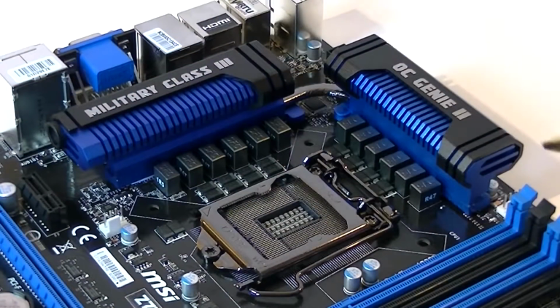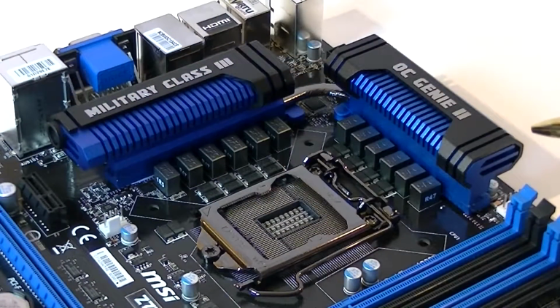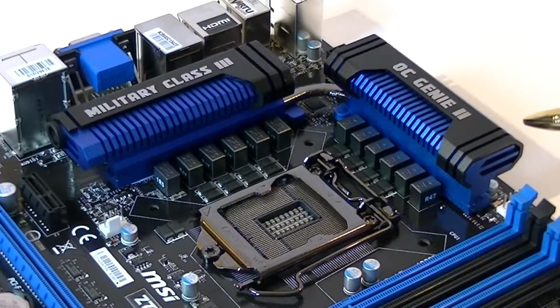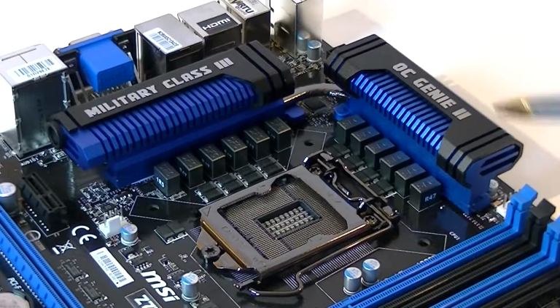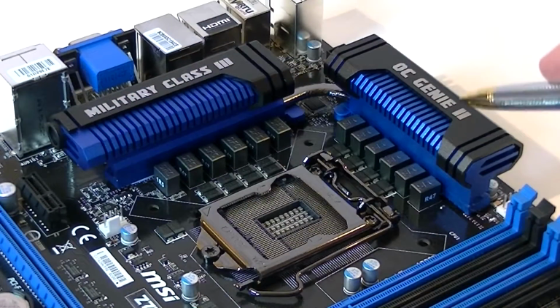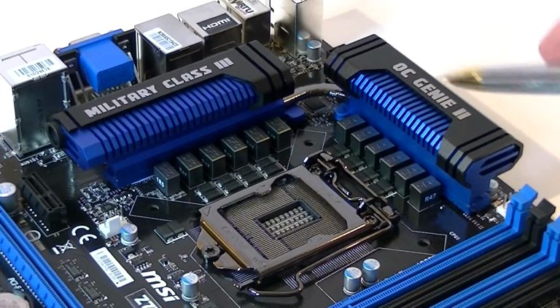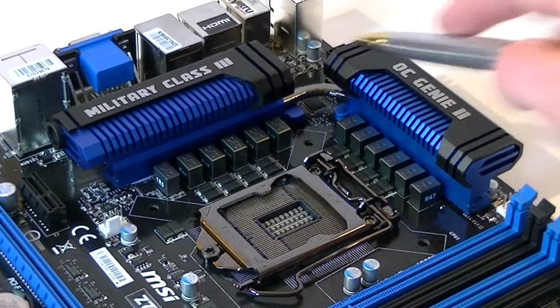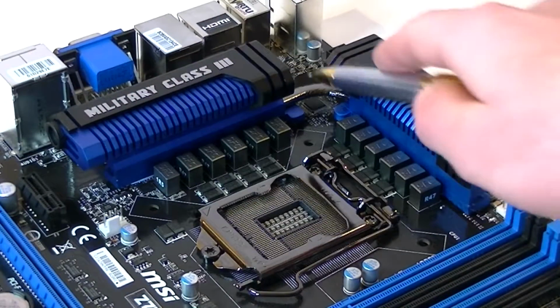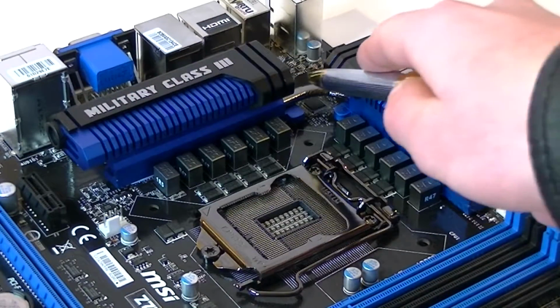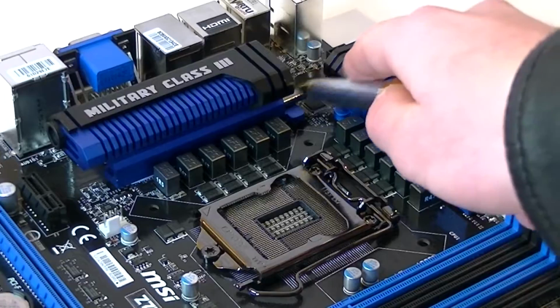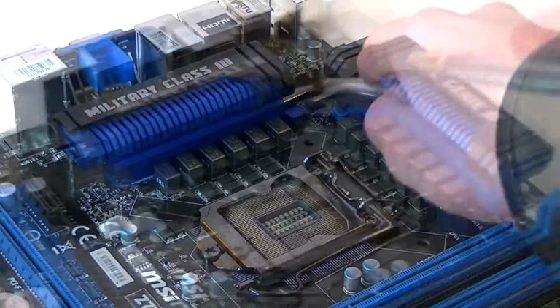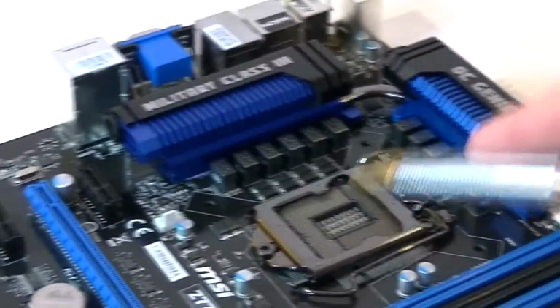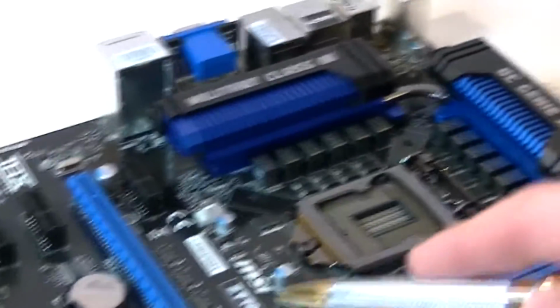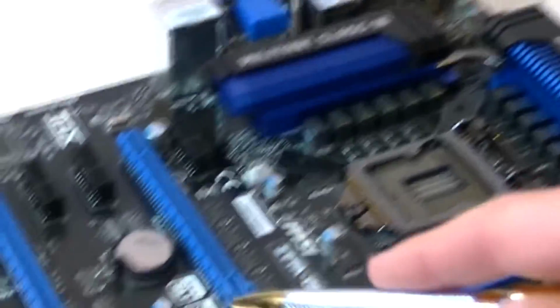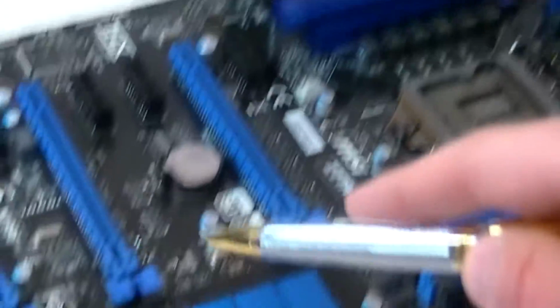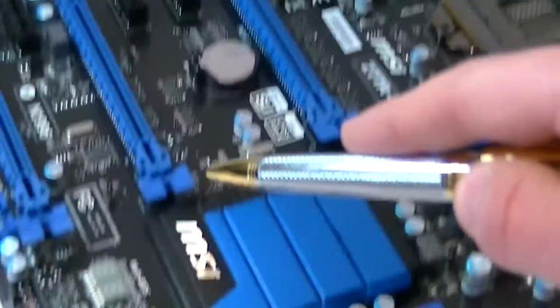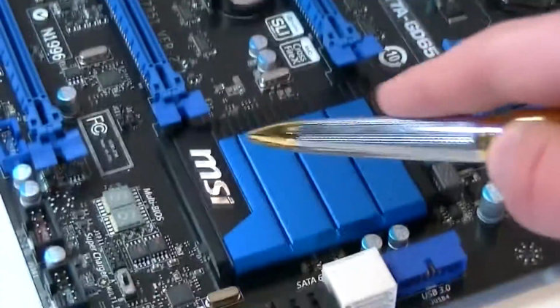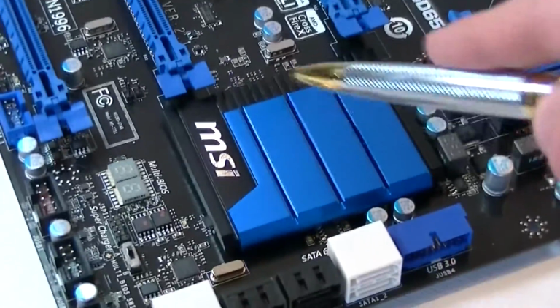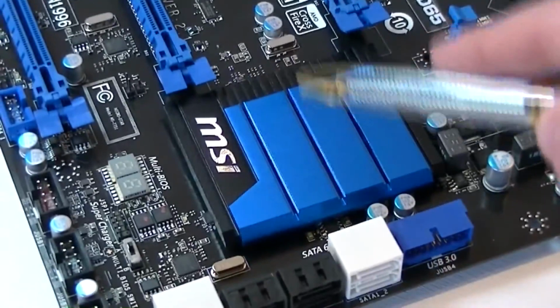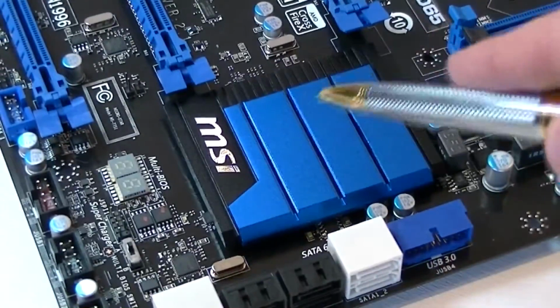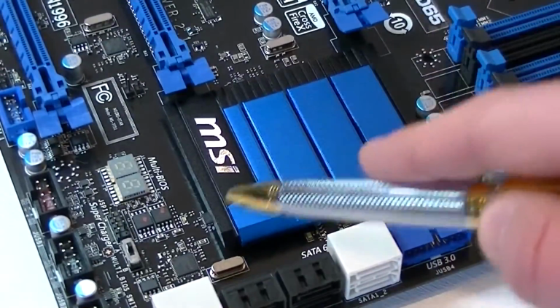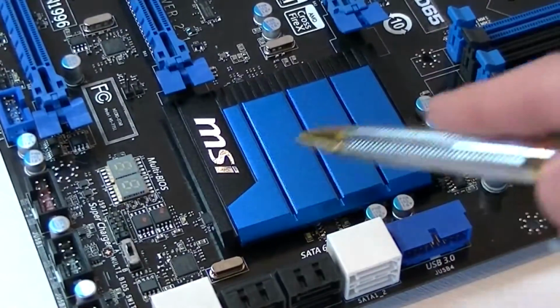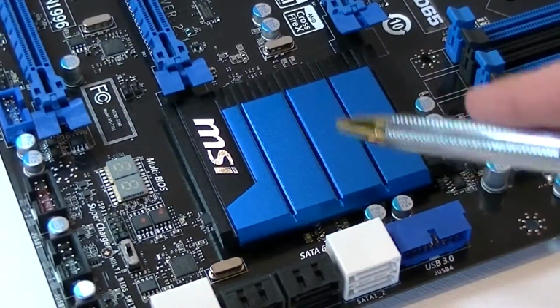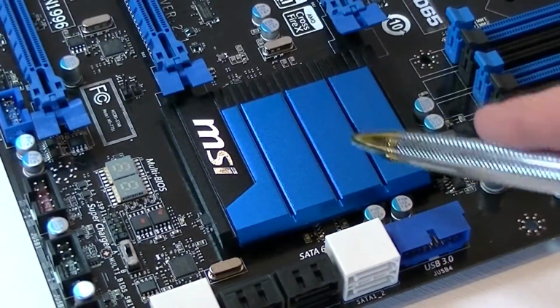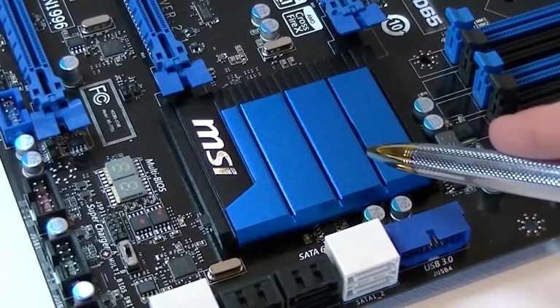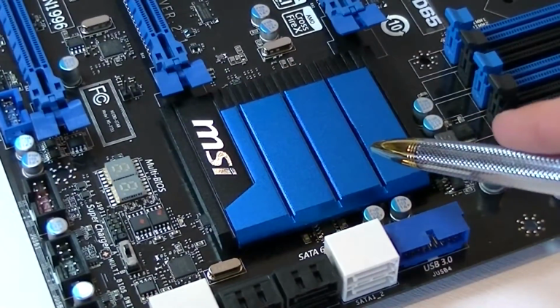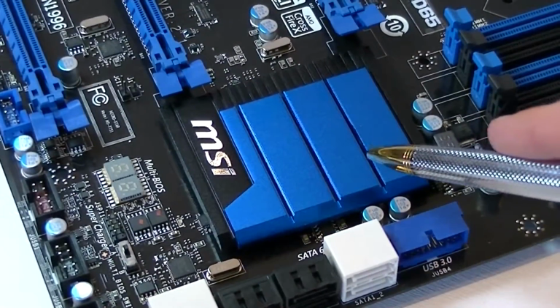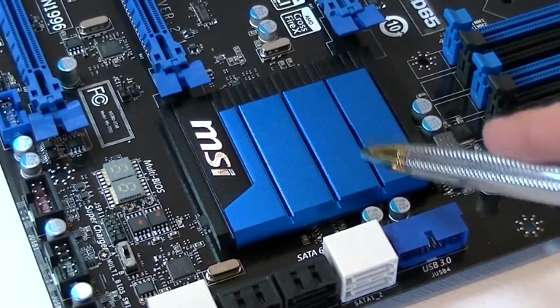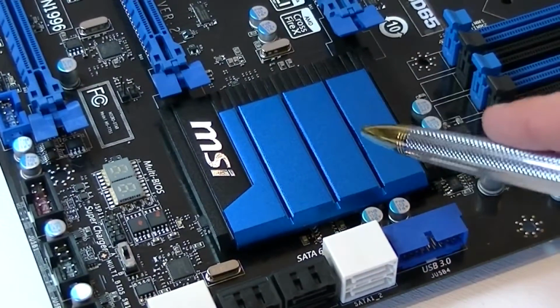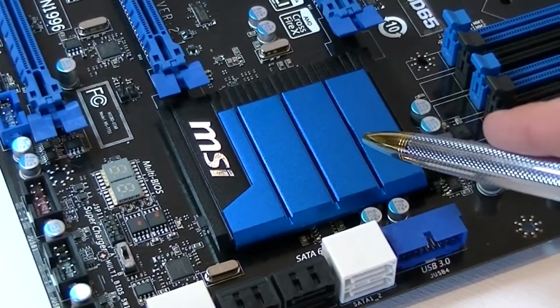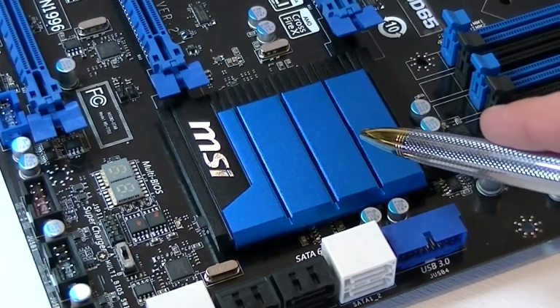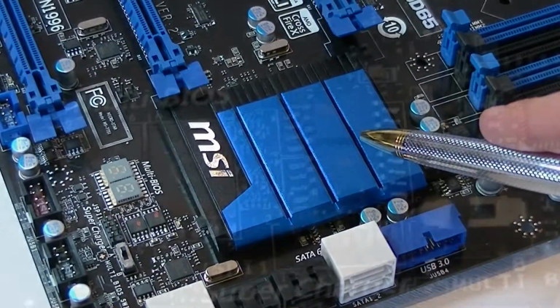These two heatsinks are even connected with a heat pipe. The chipset is cooled by its own heatsink. So nothing should get hot on this board.